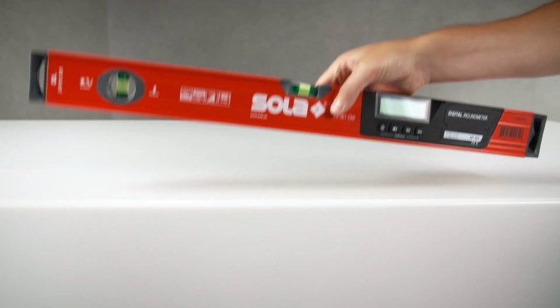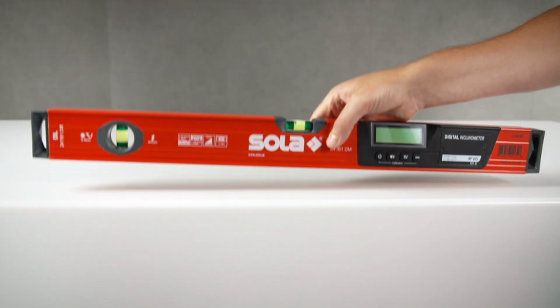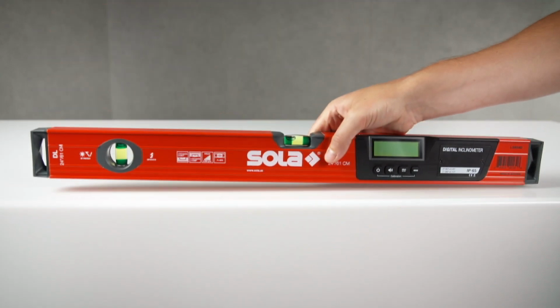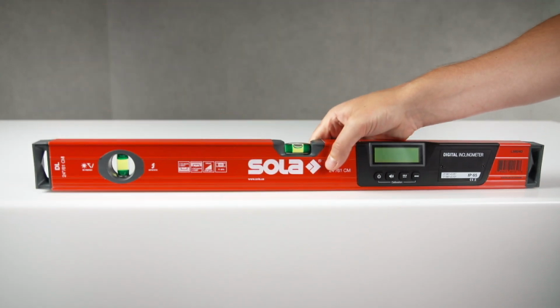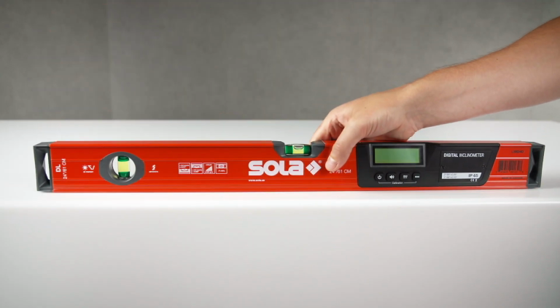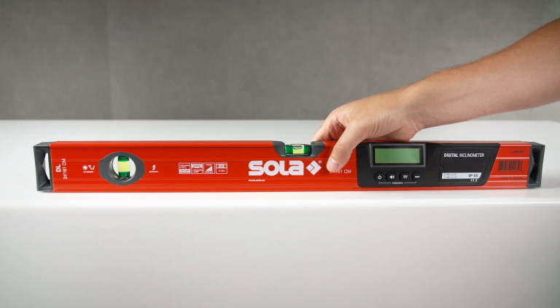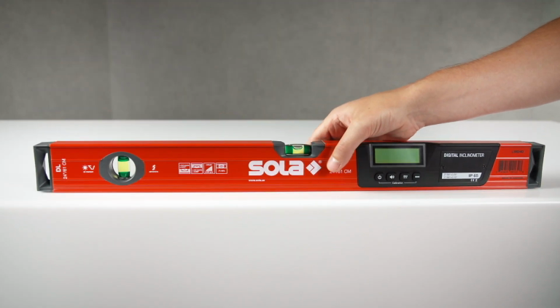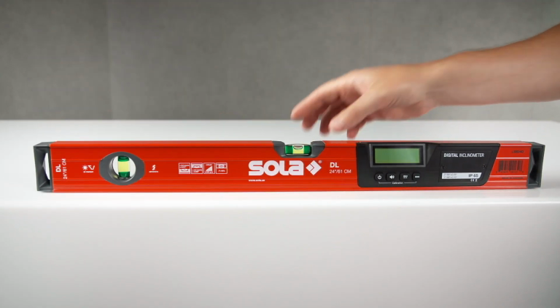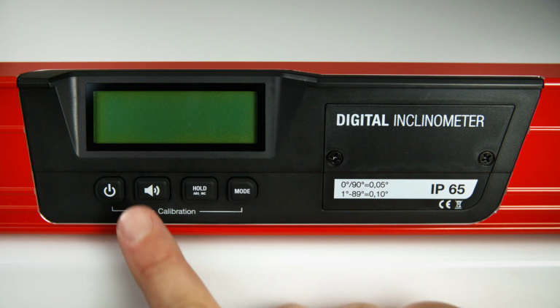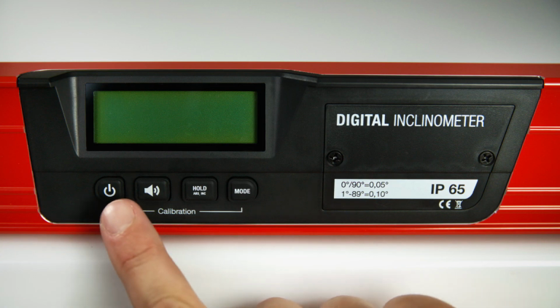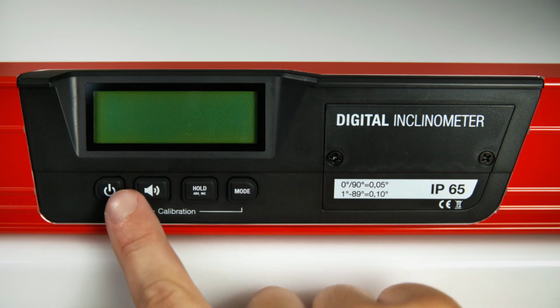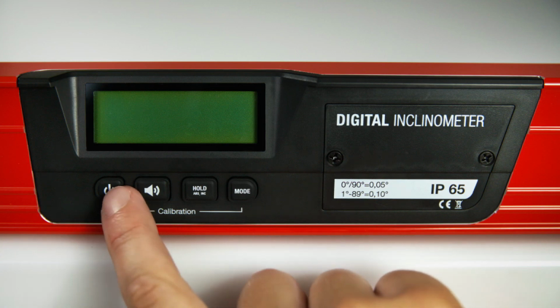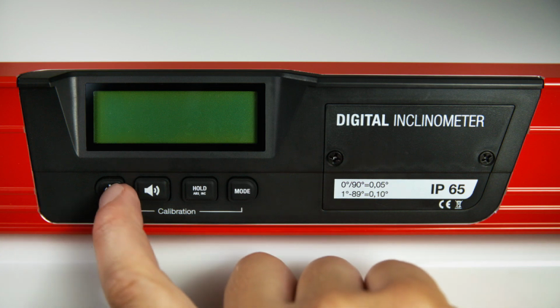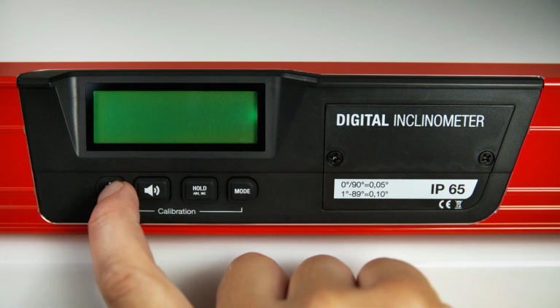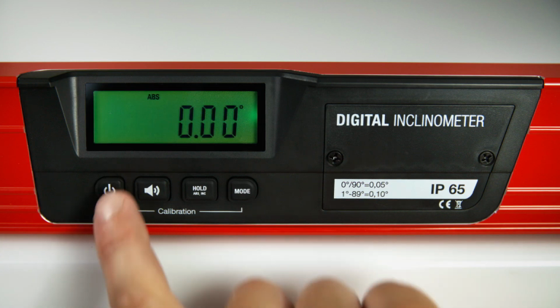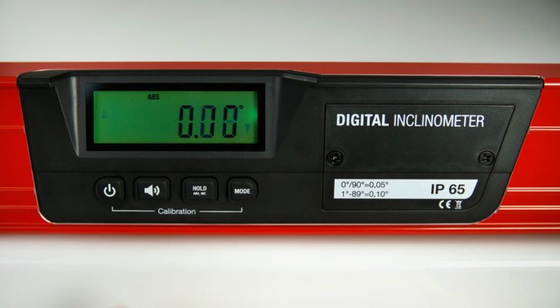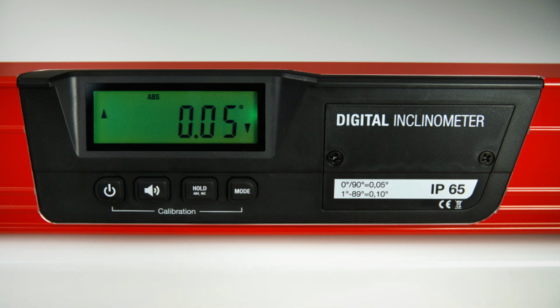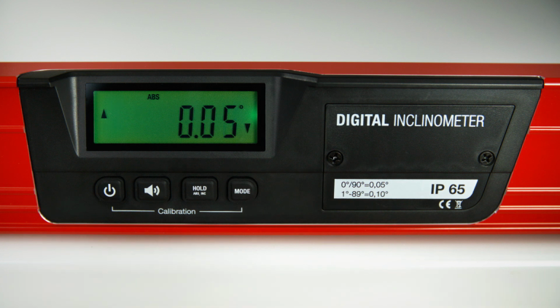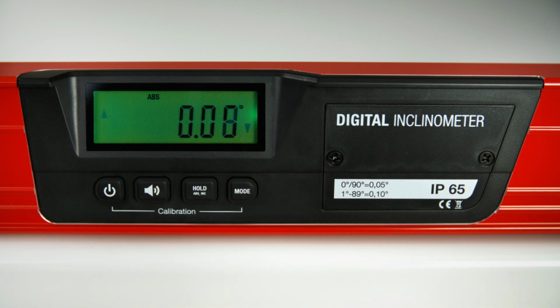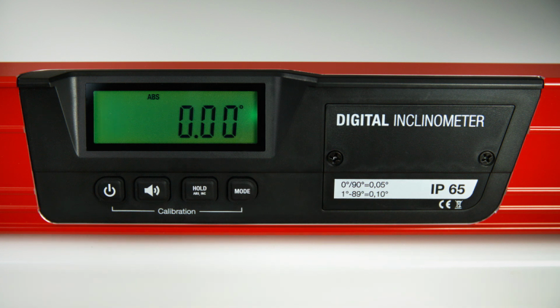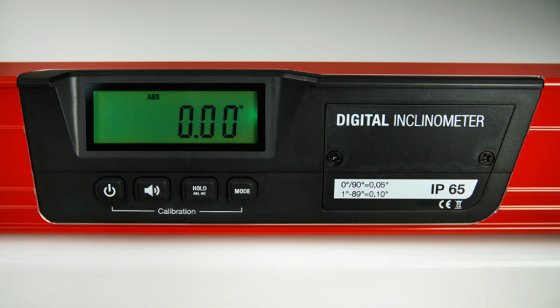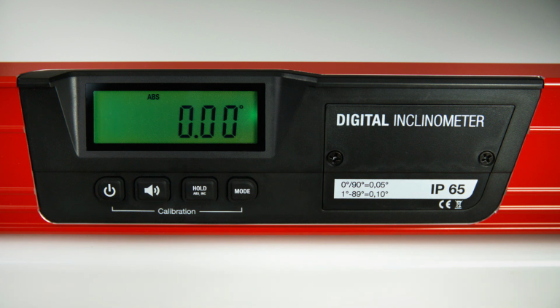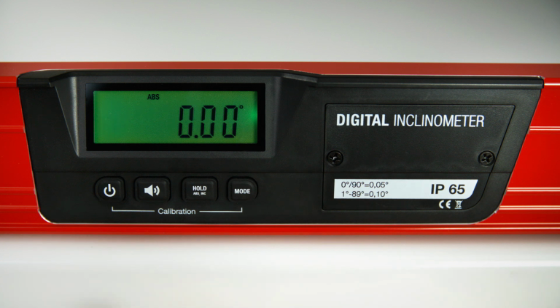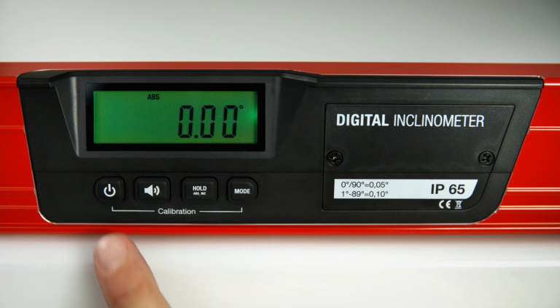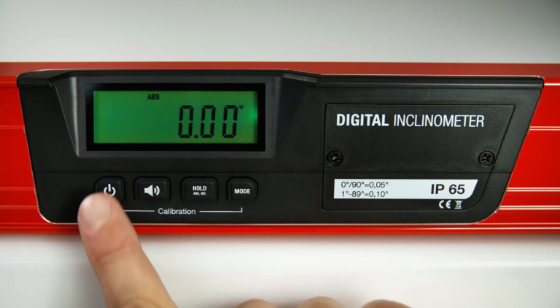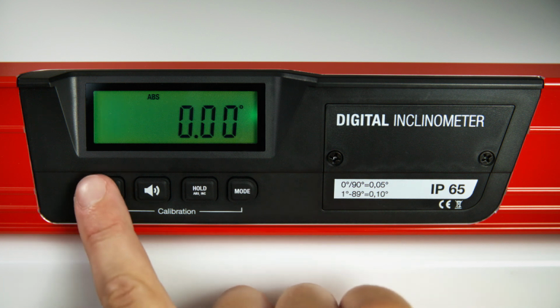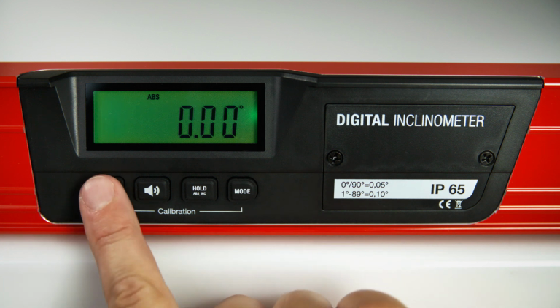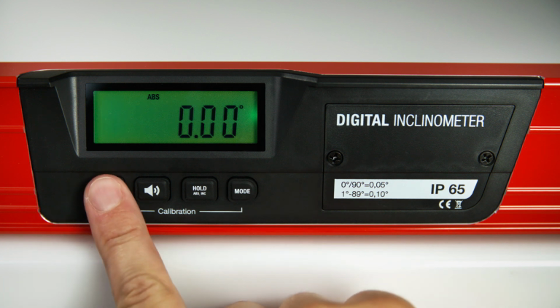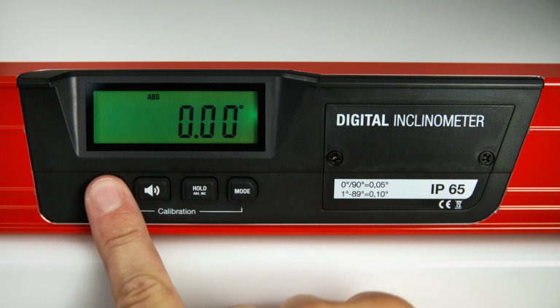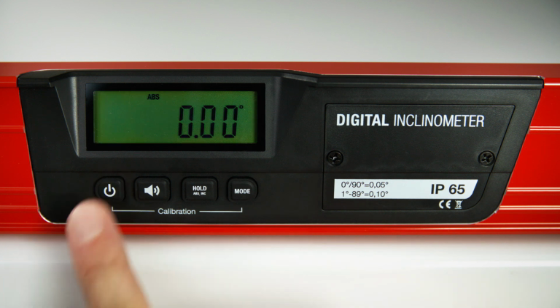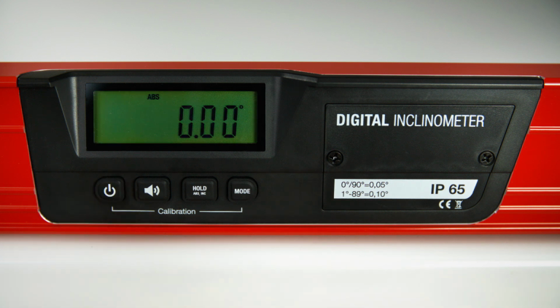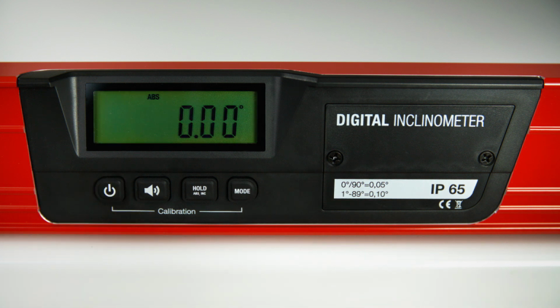To start, press the on-off button and switch the backlit function on or off as required.